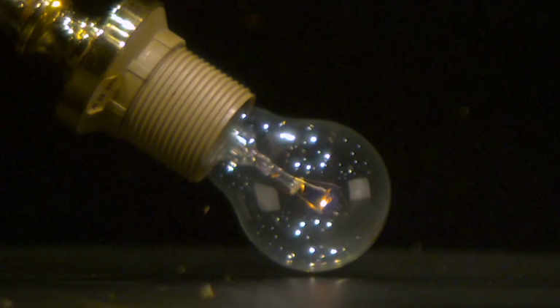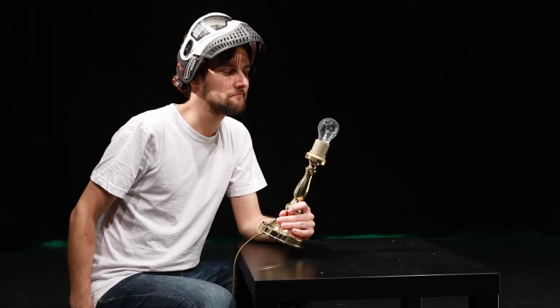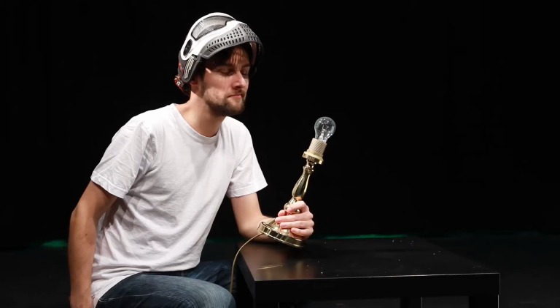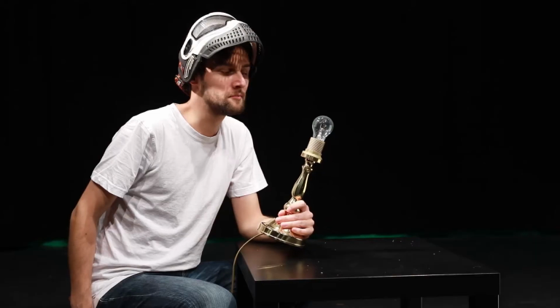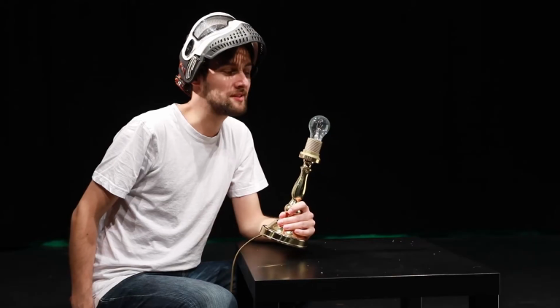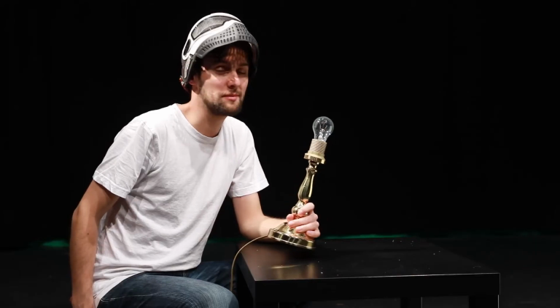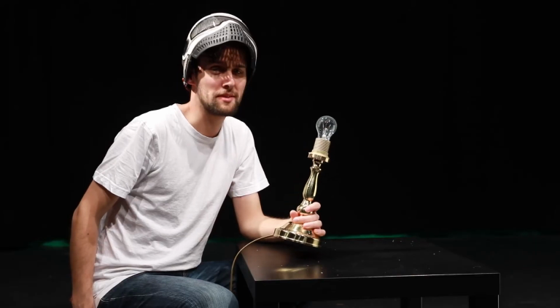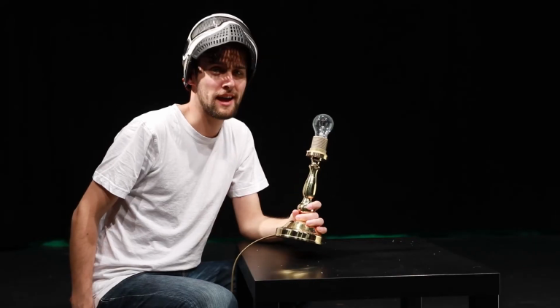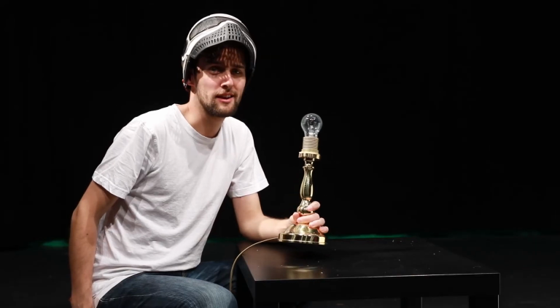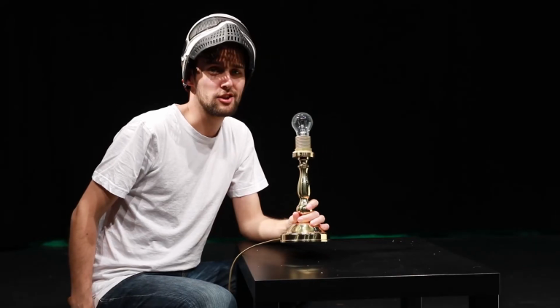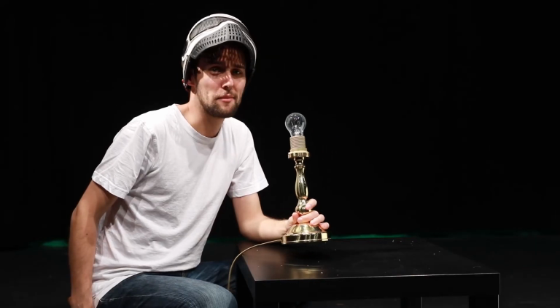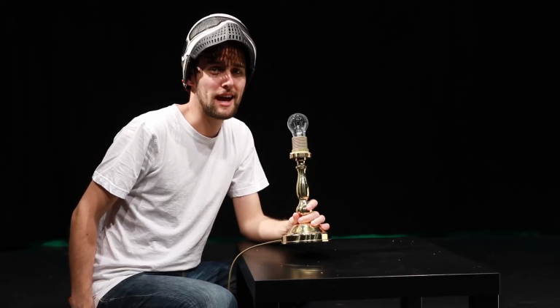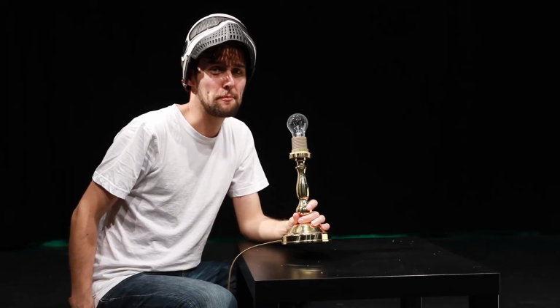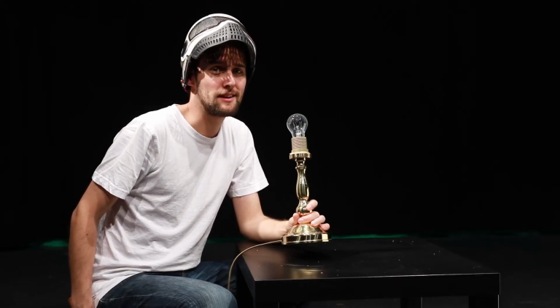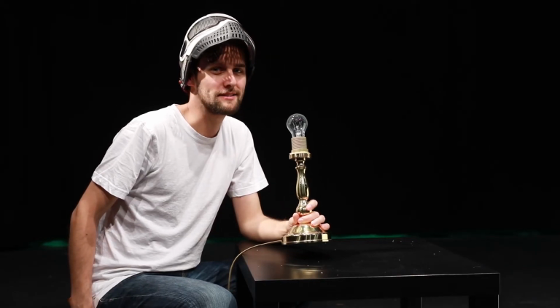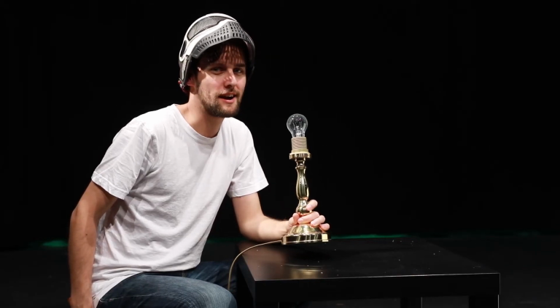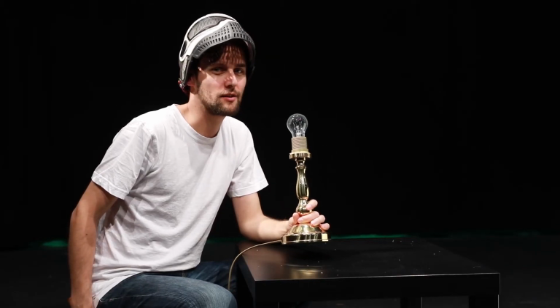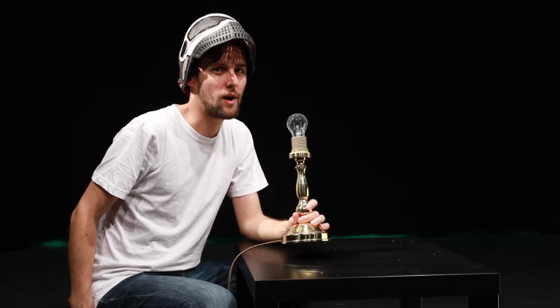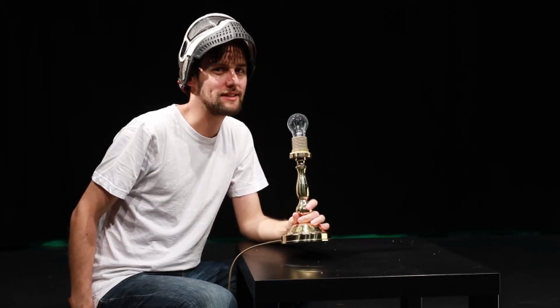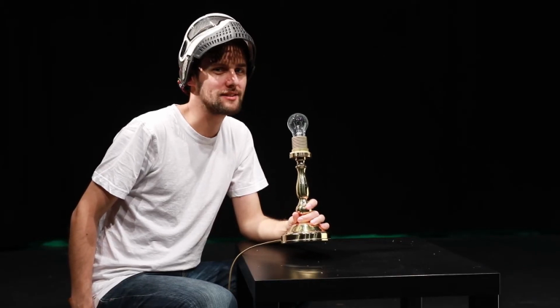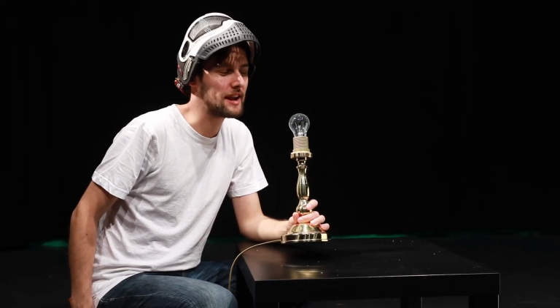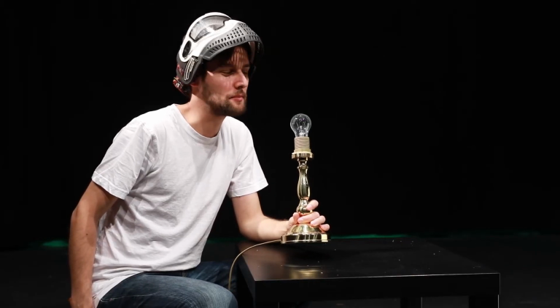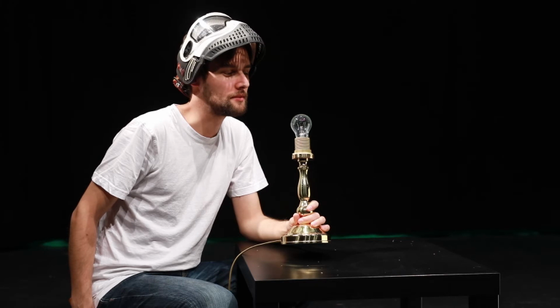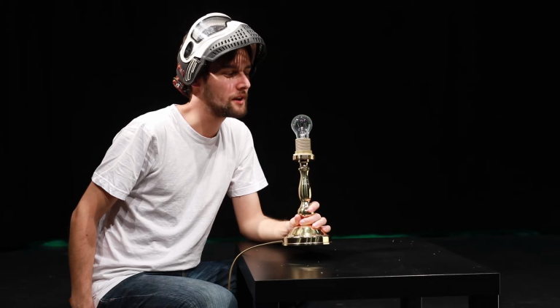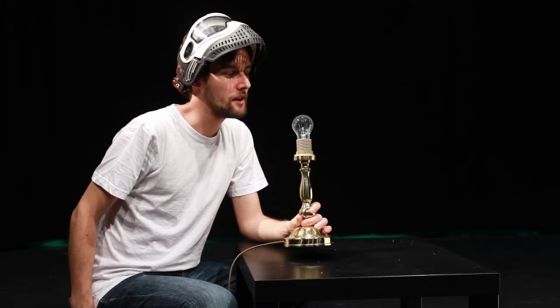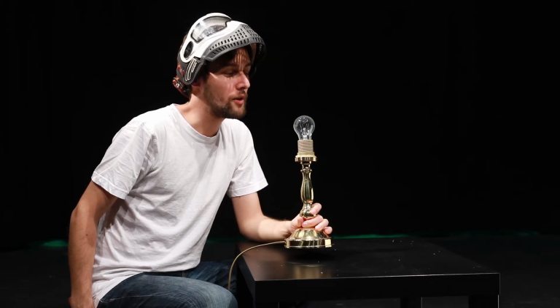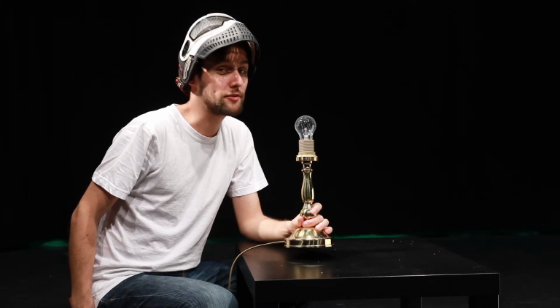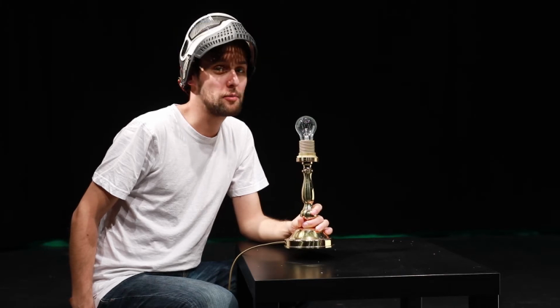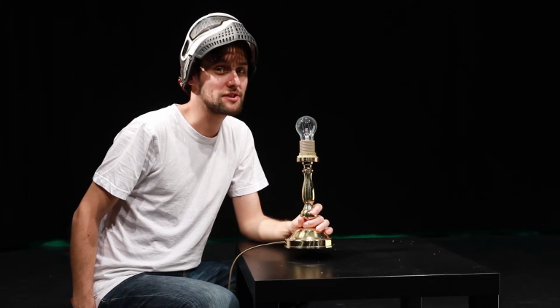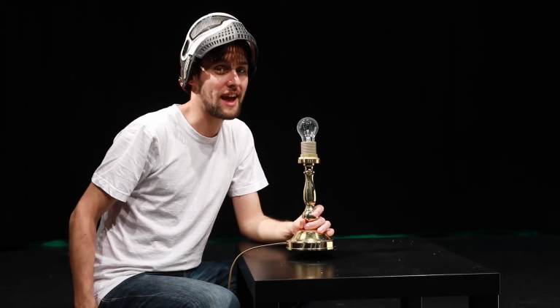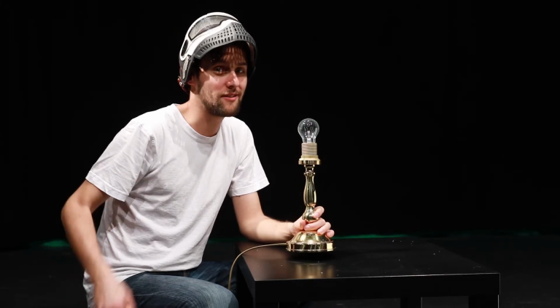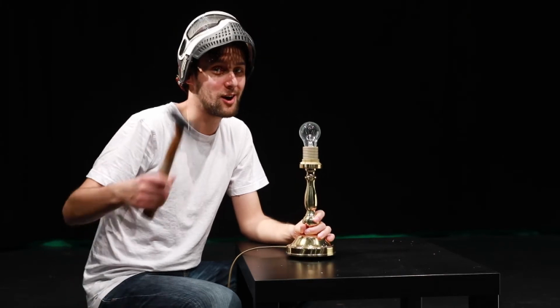It seems that German light bulbs are quite sustainable. We have to push the envelope.